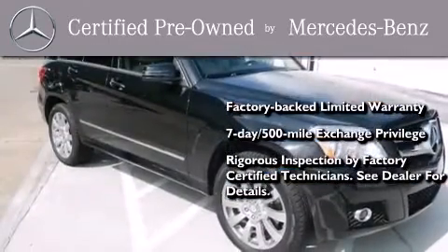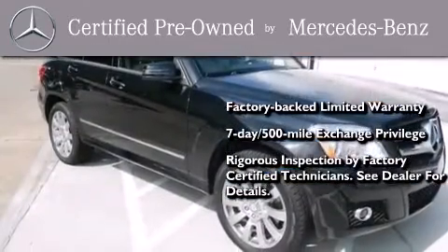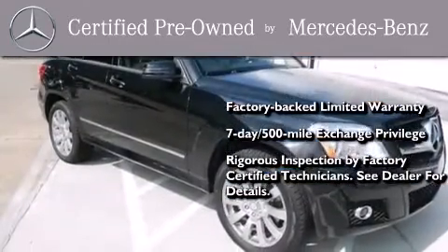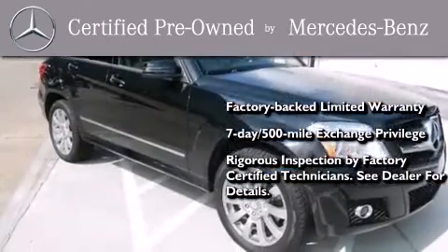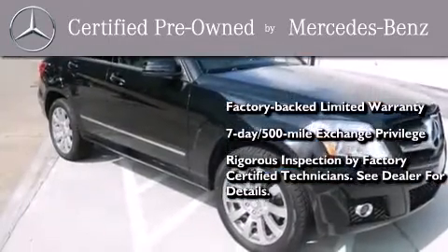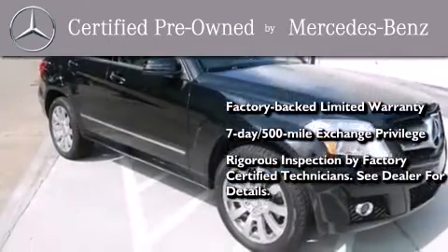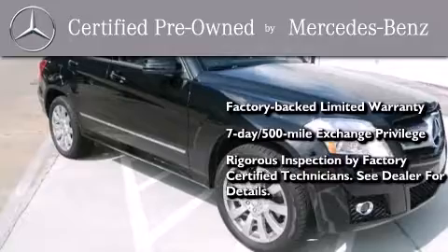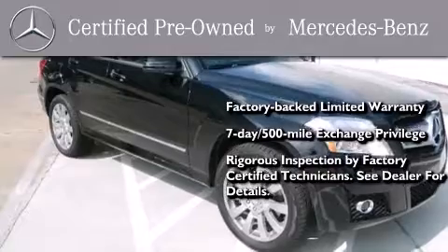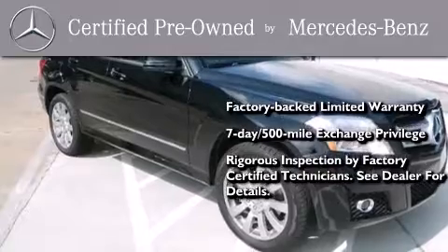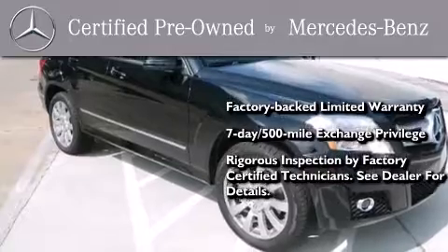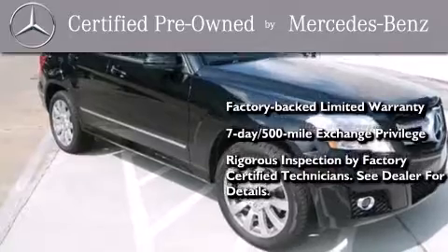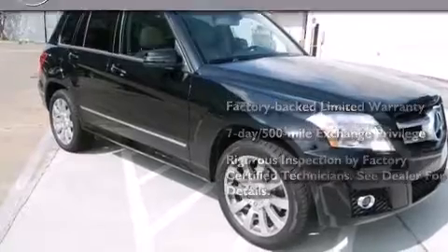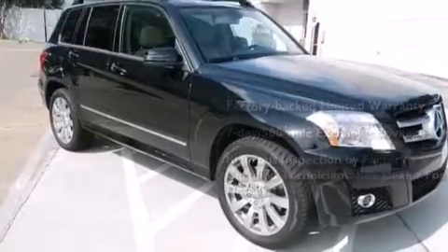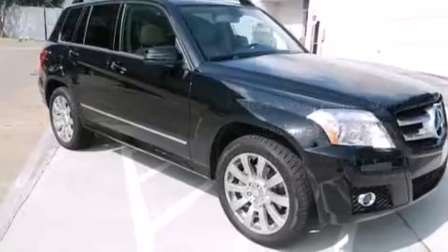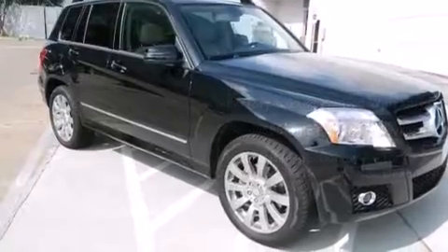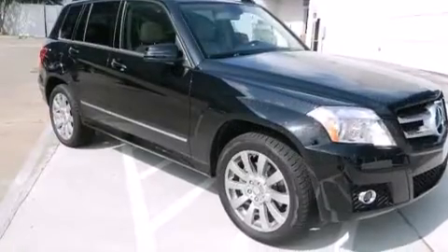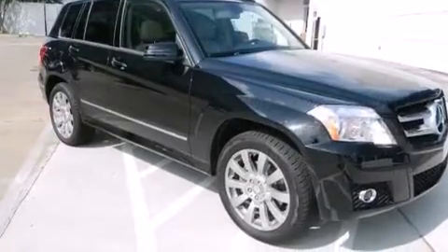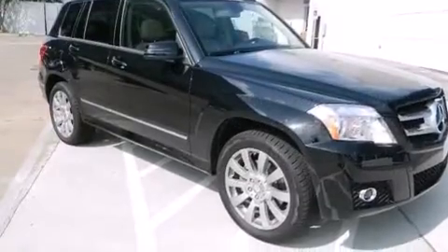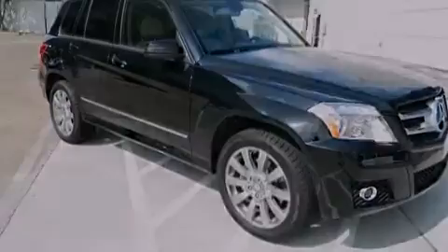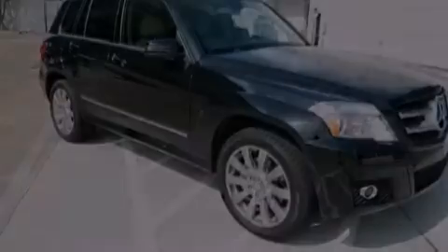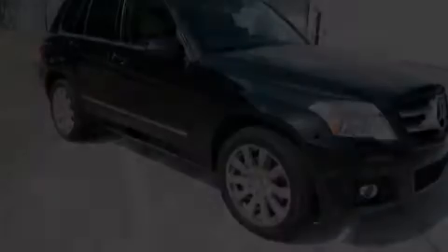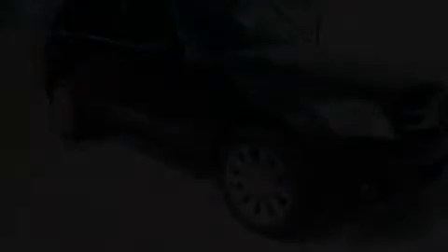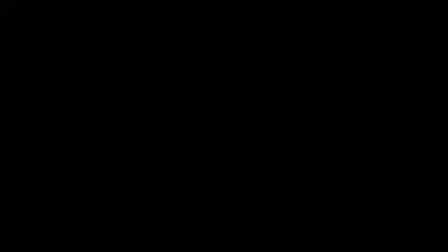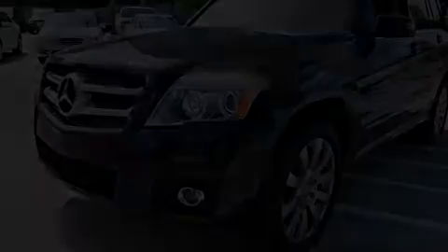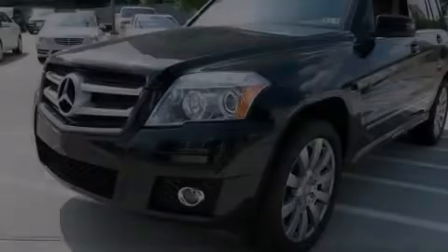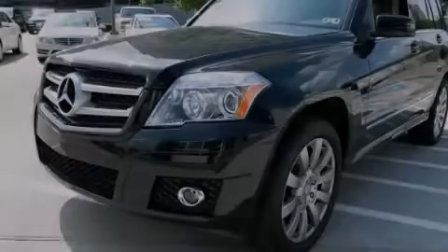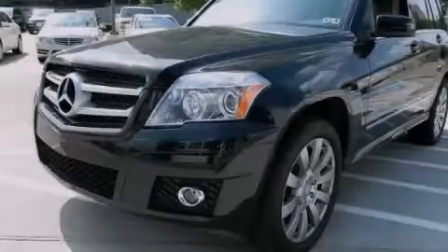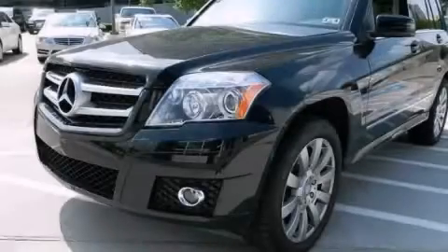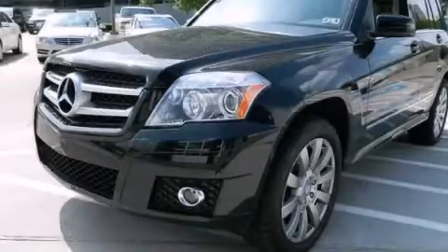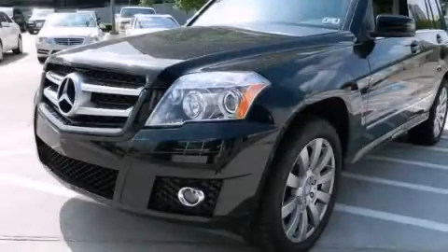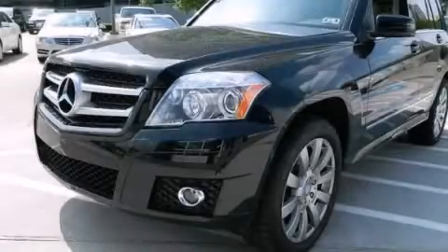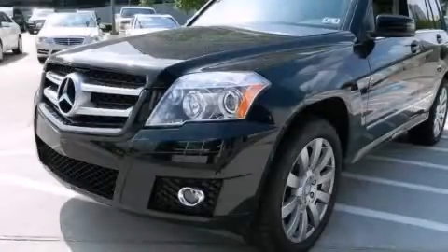Consider it with confidence. Please call today to reserve this vehicle for a test drive.